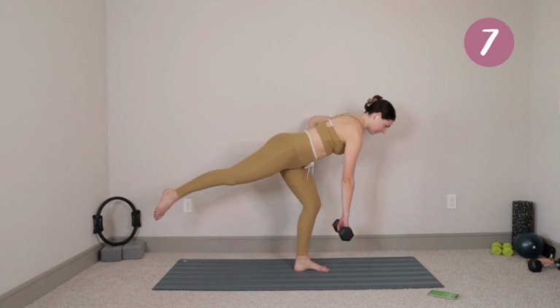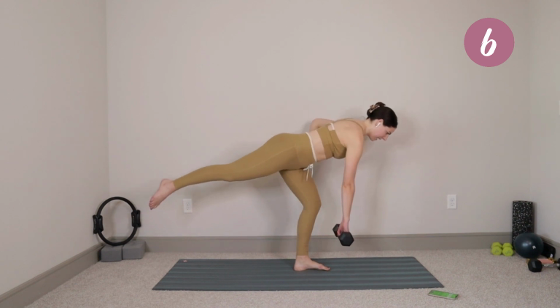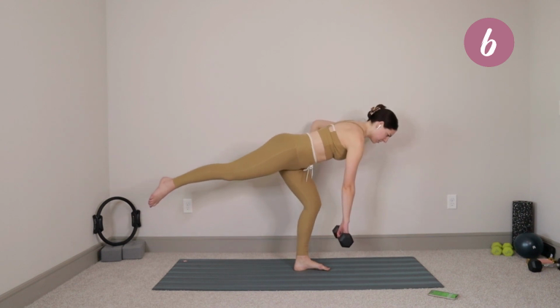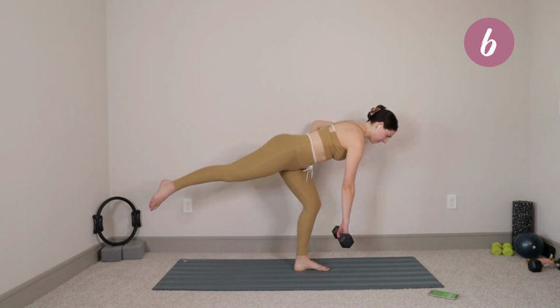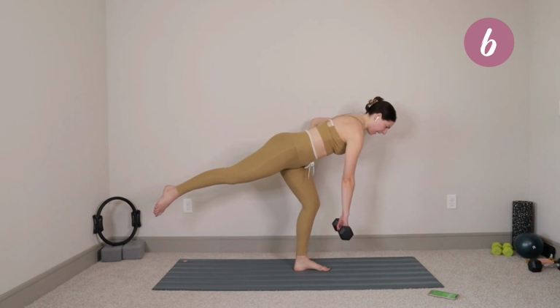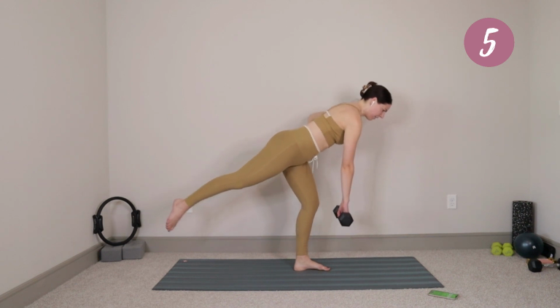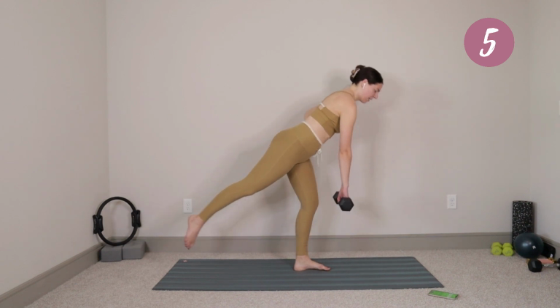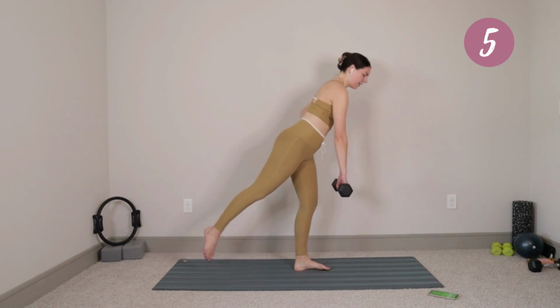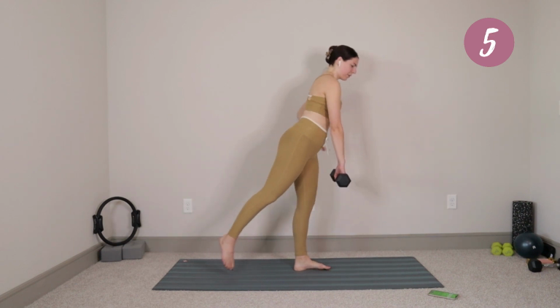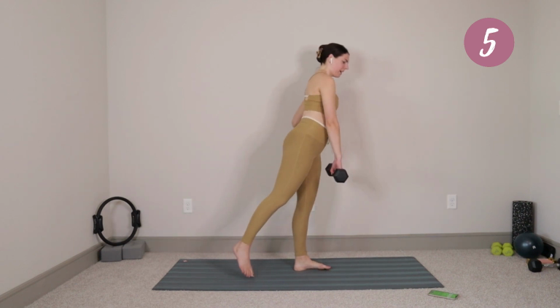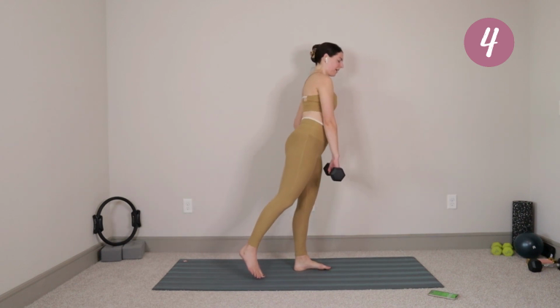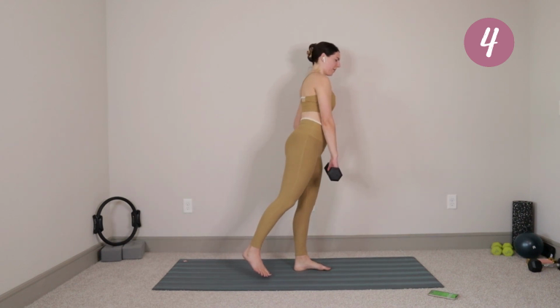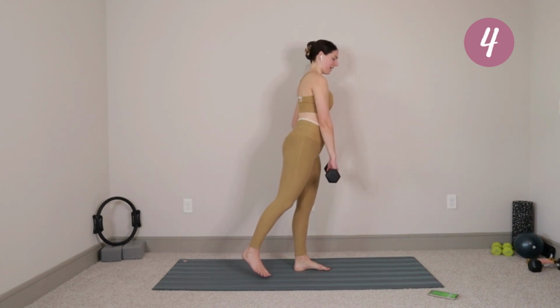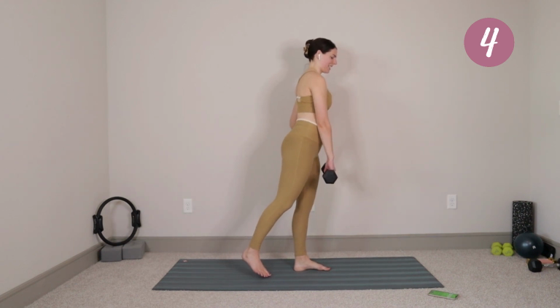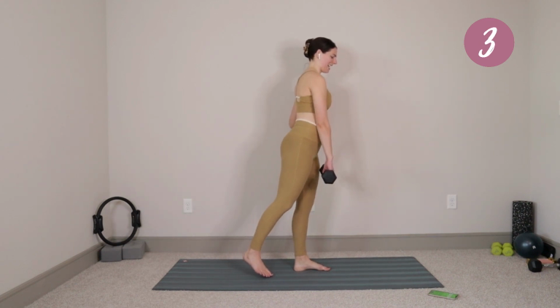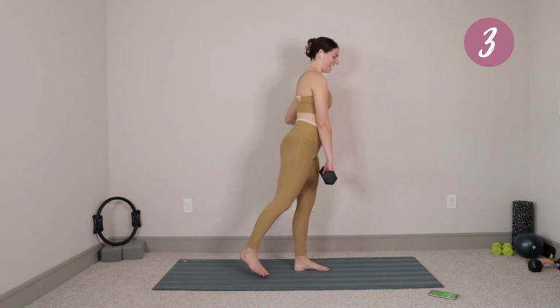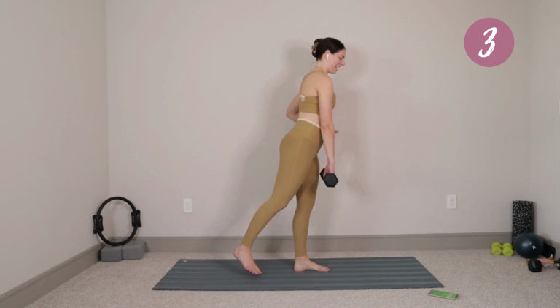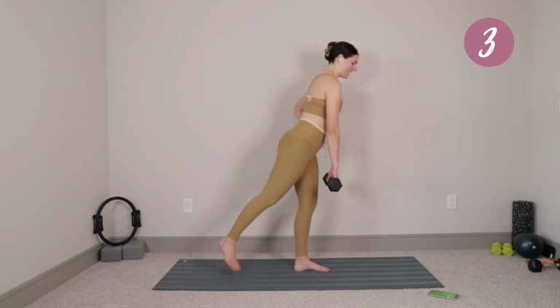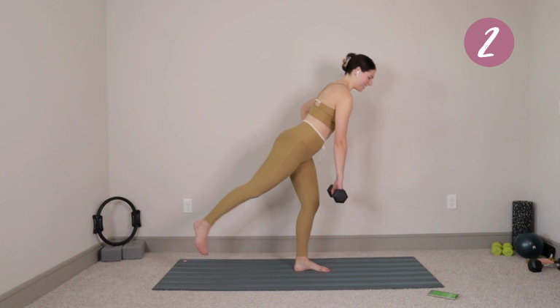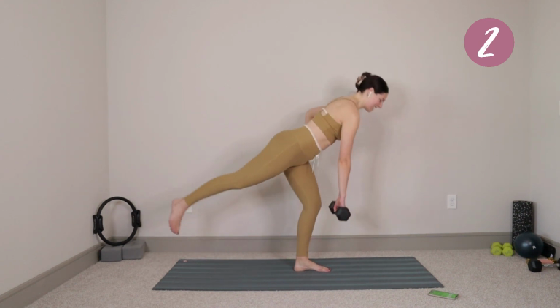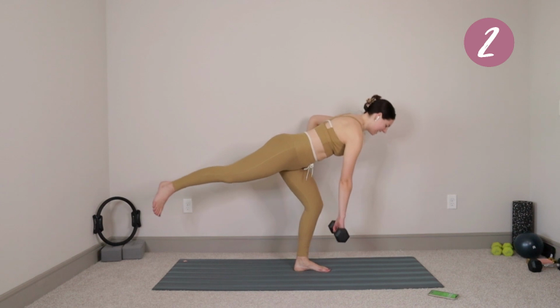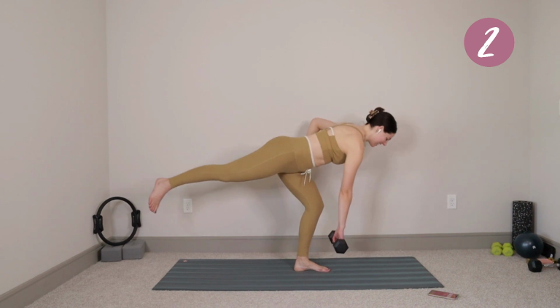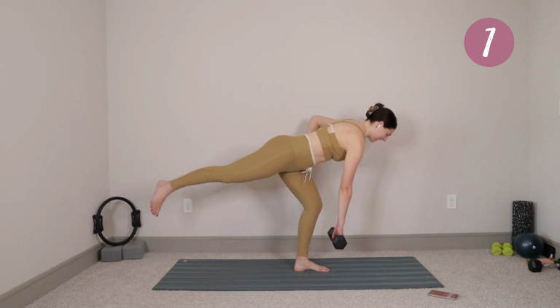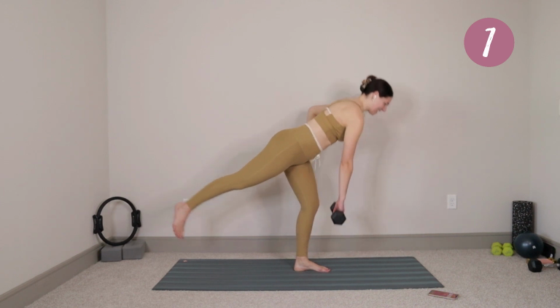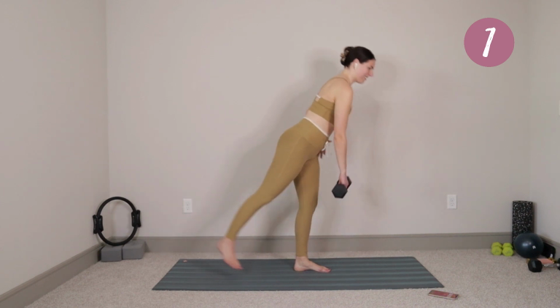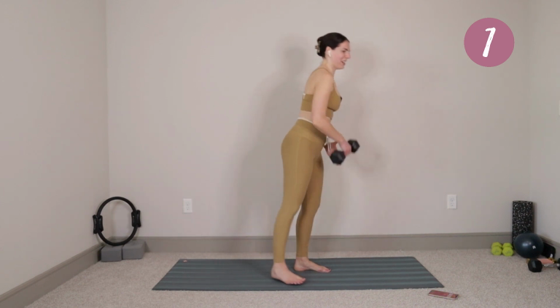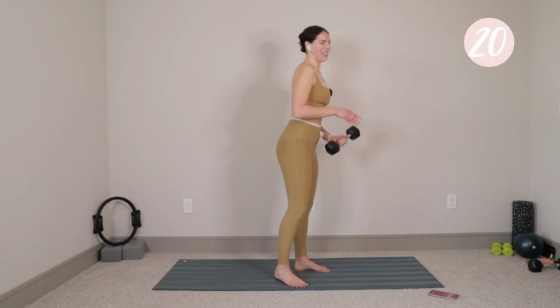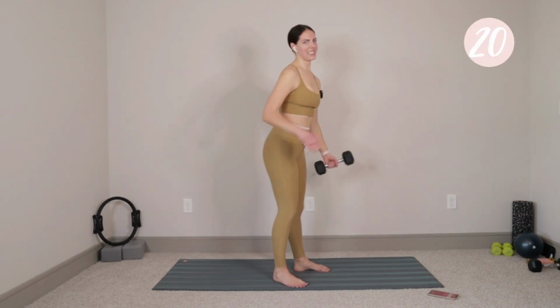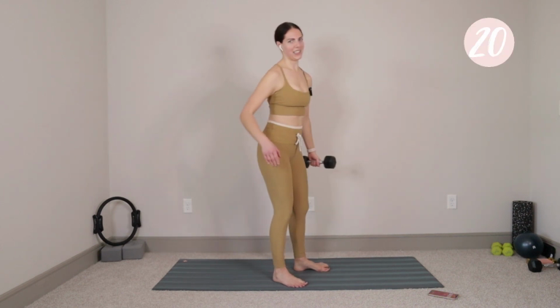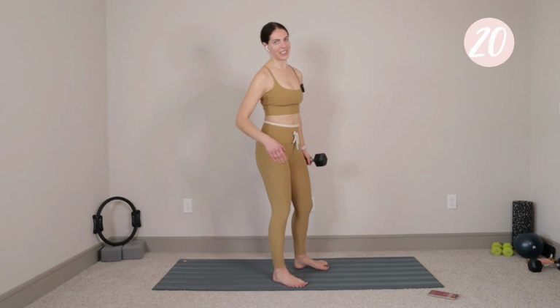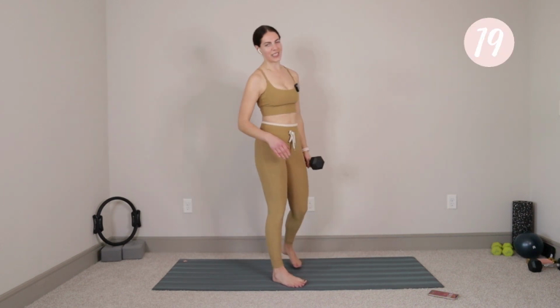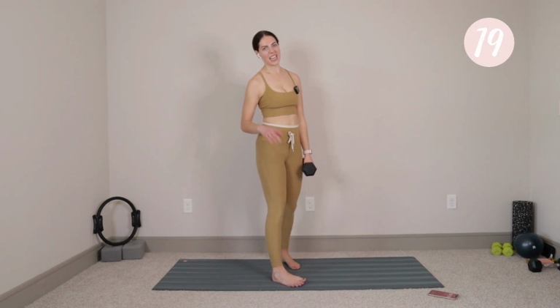We're going to be here under 10 seconds. Just for five, four, three, two, last one. My balance is not doing so good today.